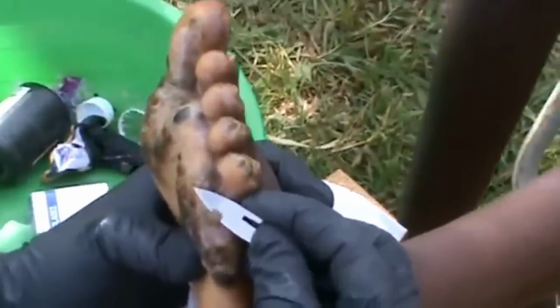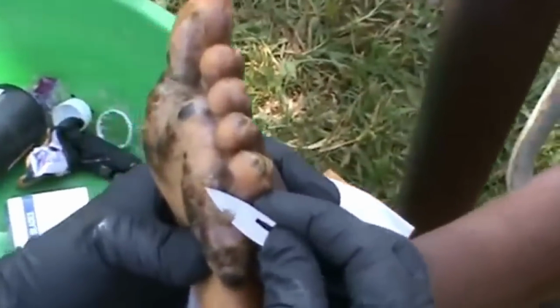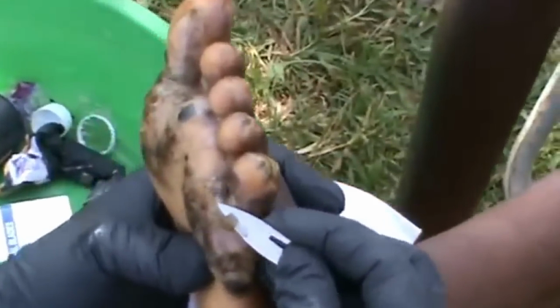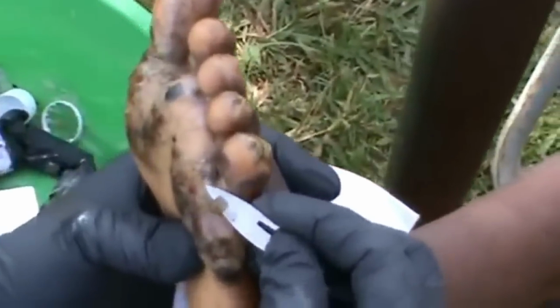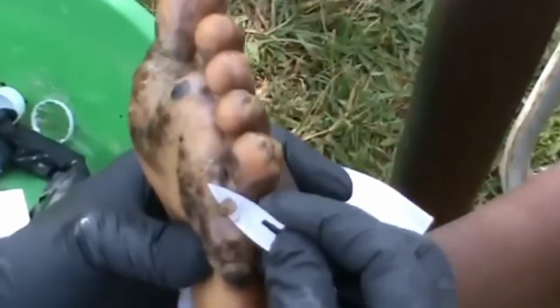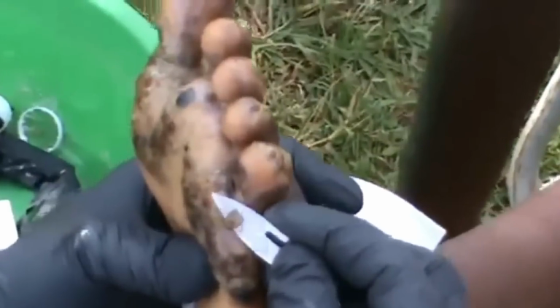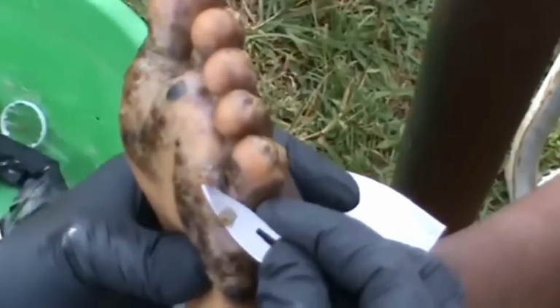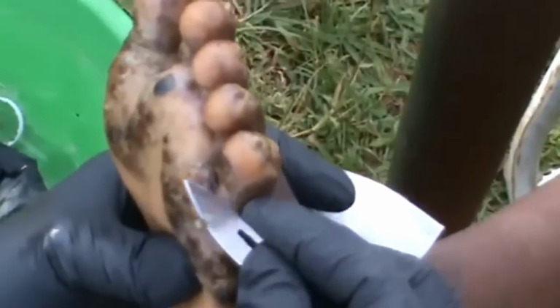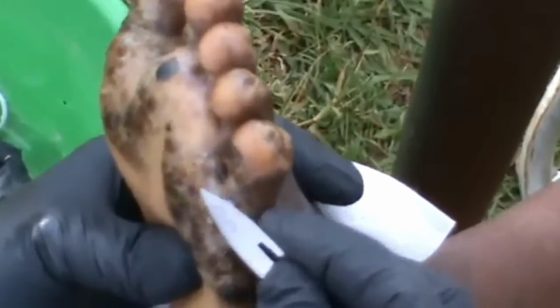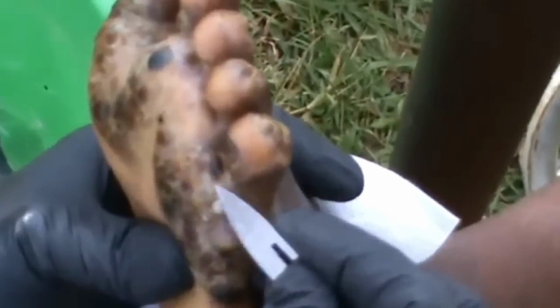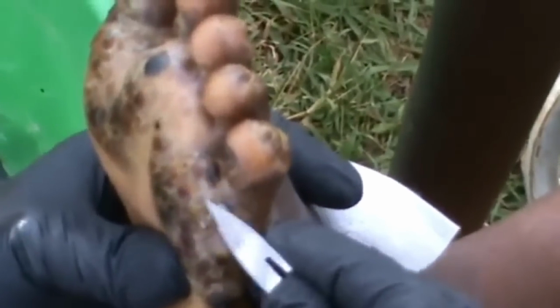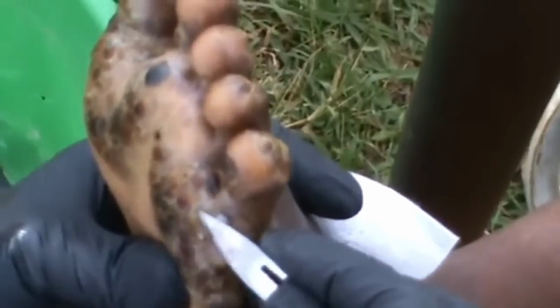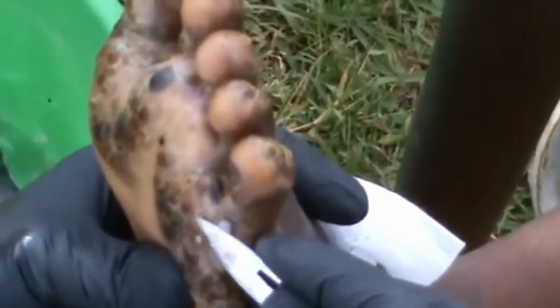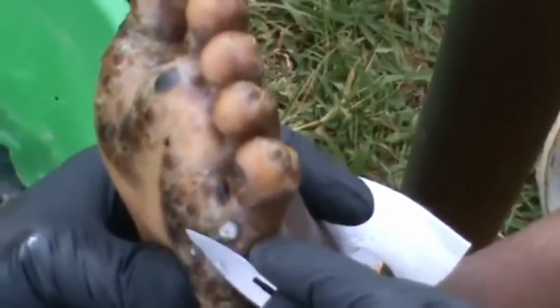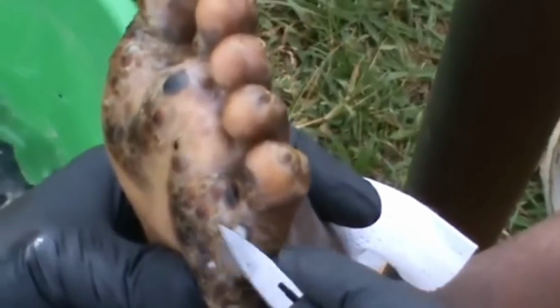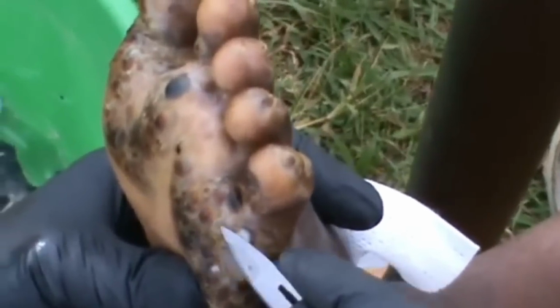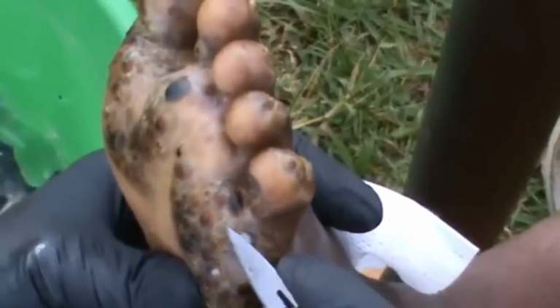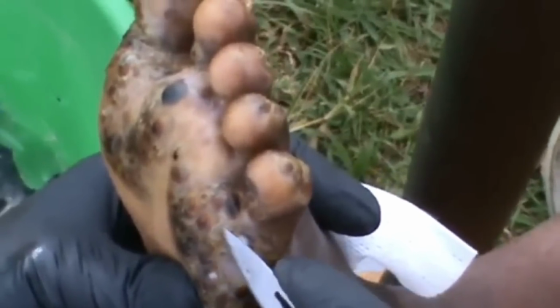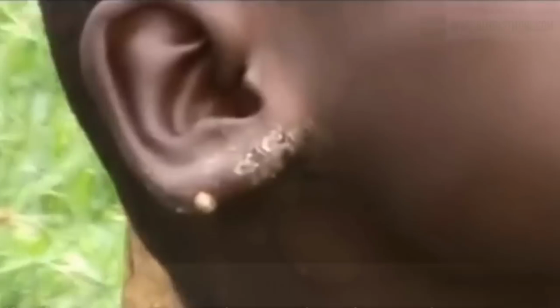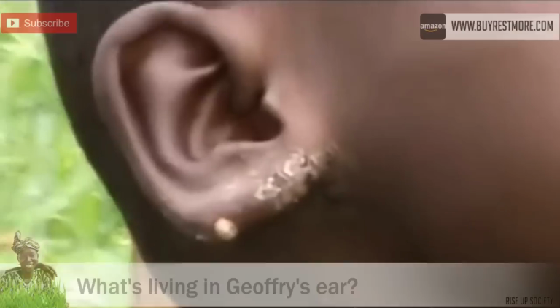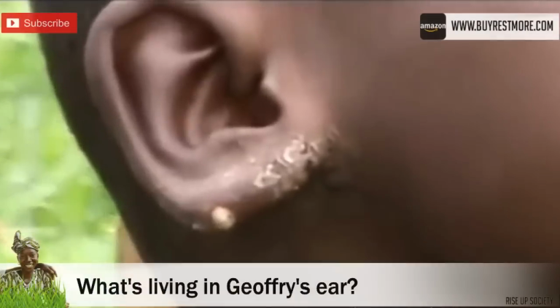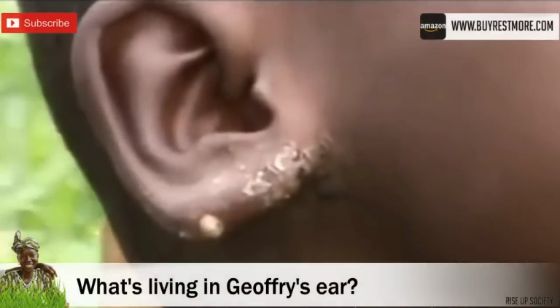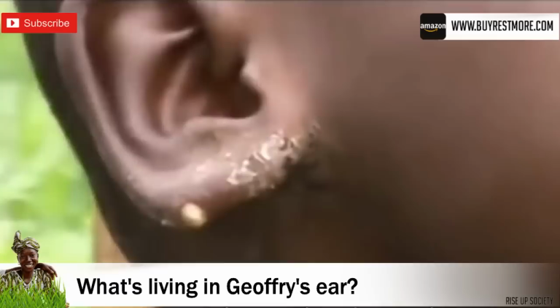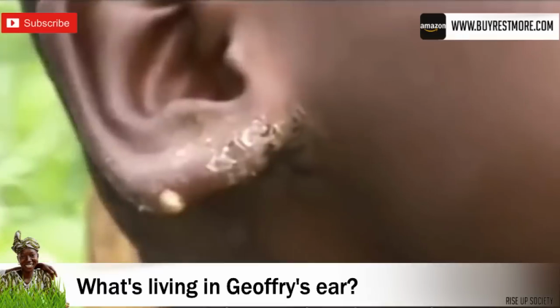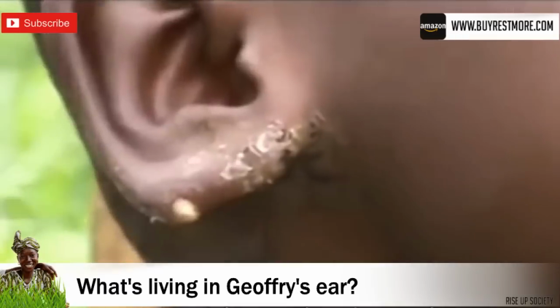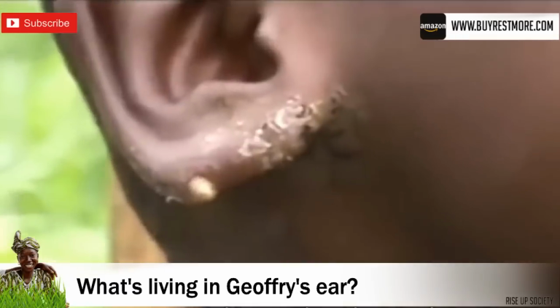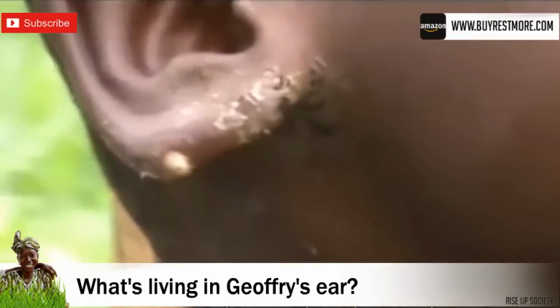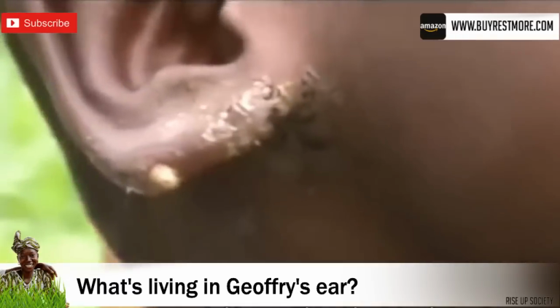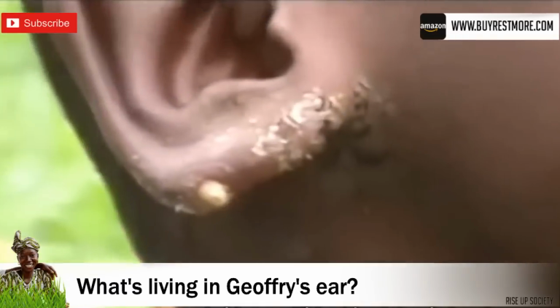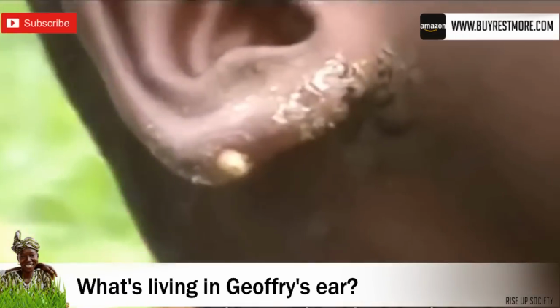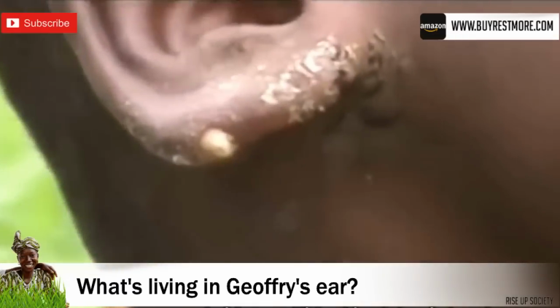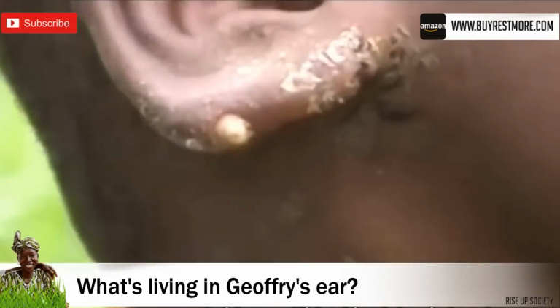Also, stick around as I'm going to show you what's living in this boy's ear at the end of the video.